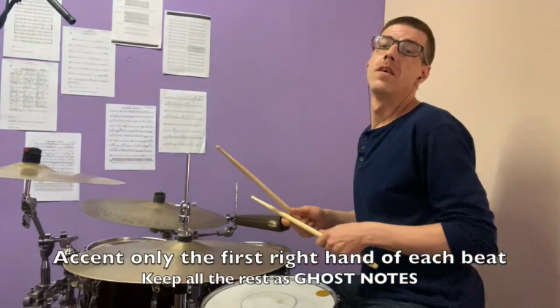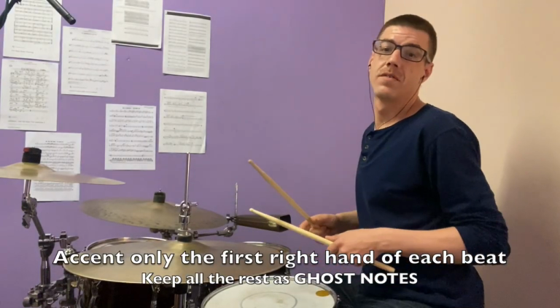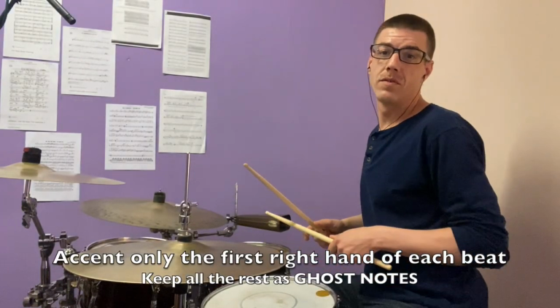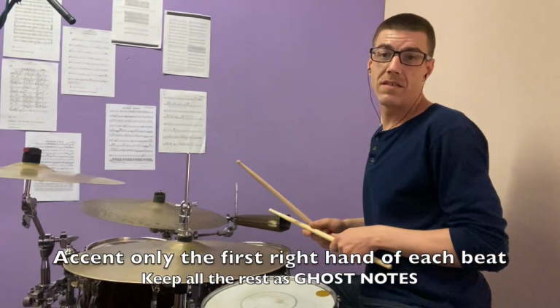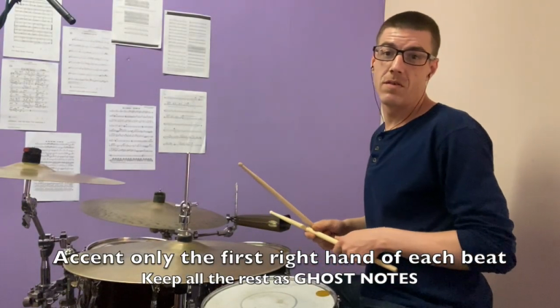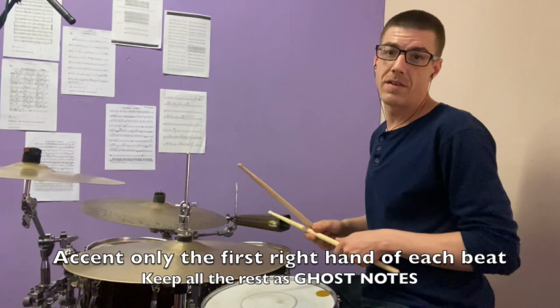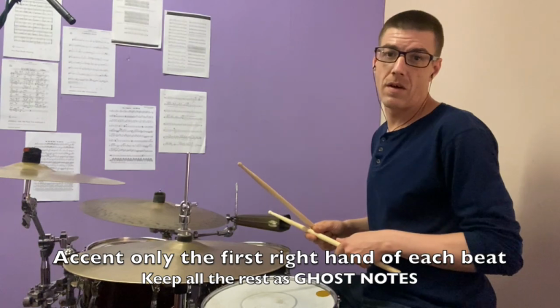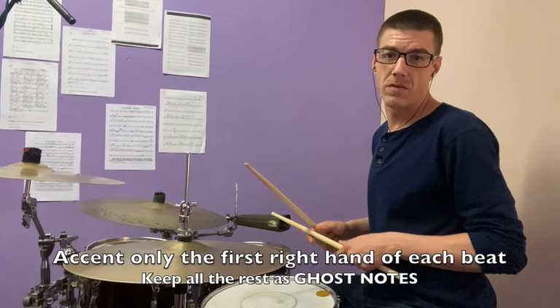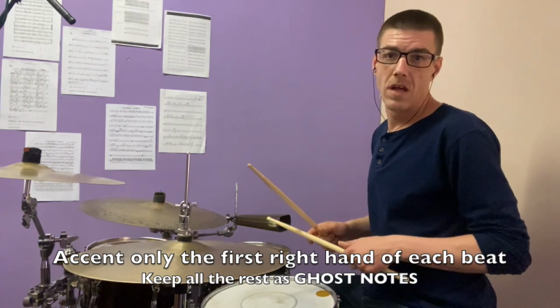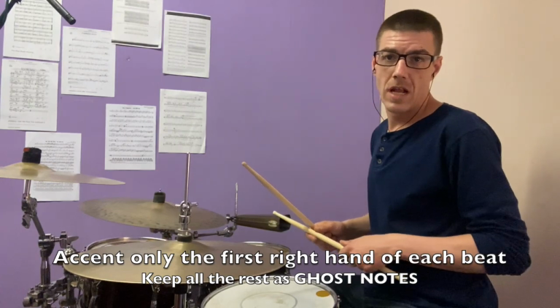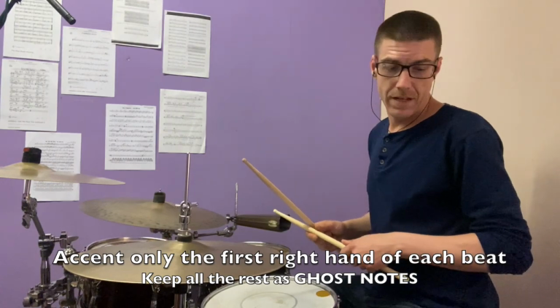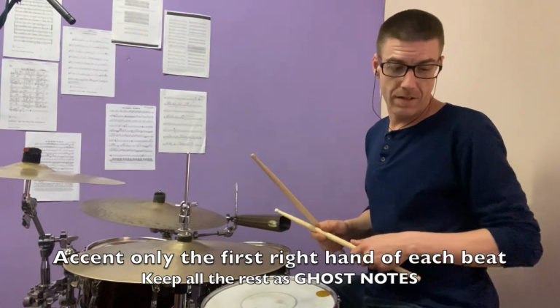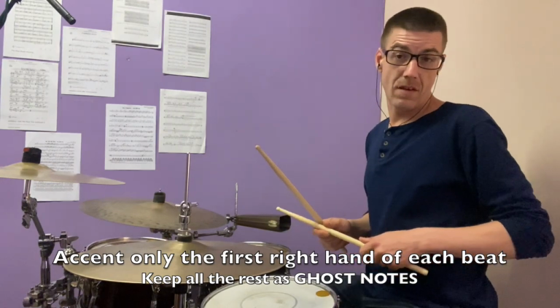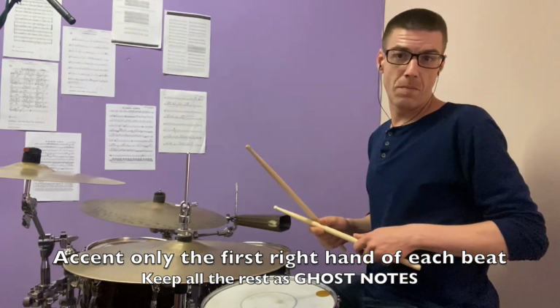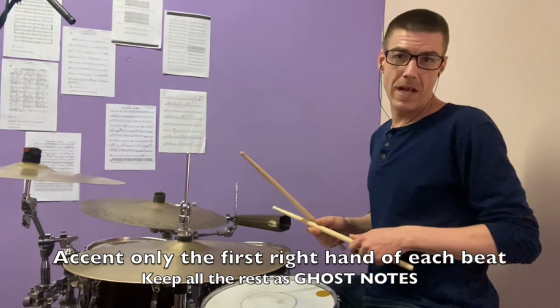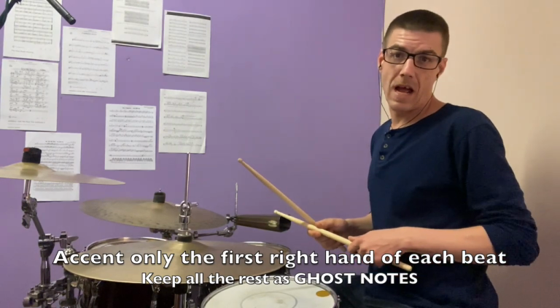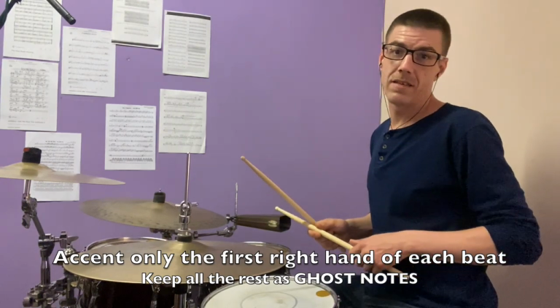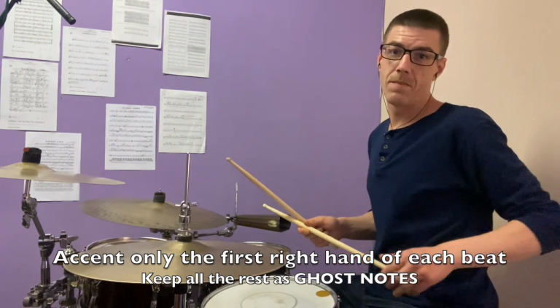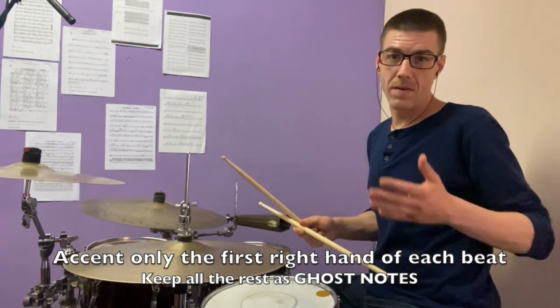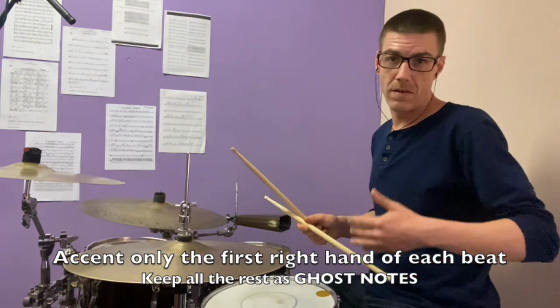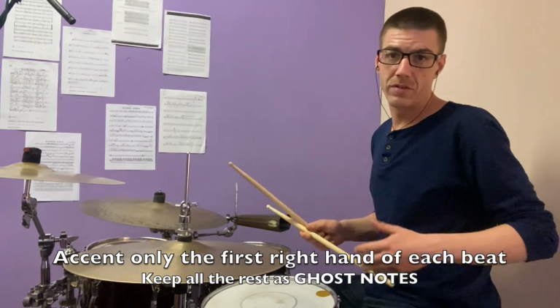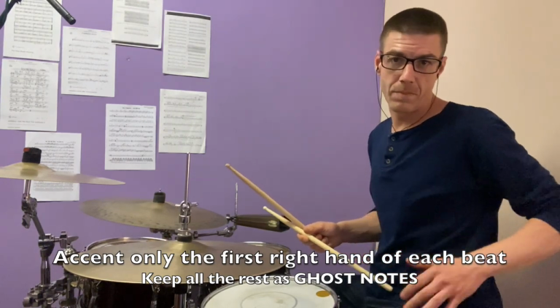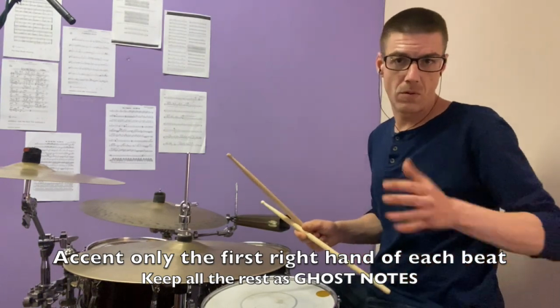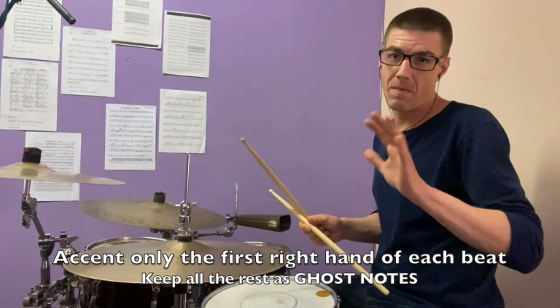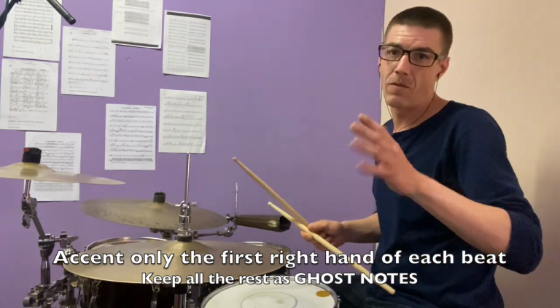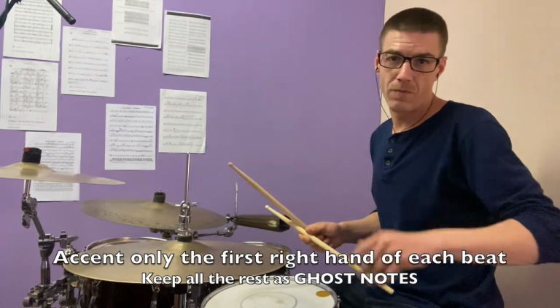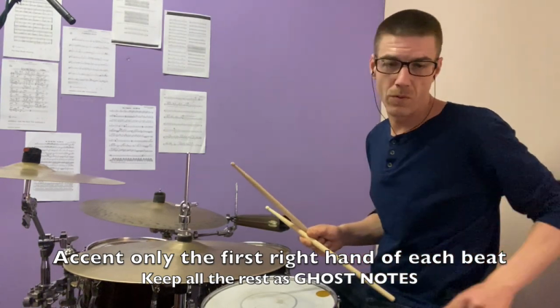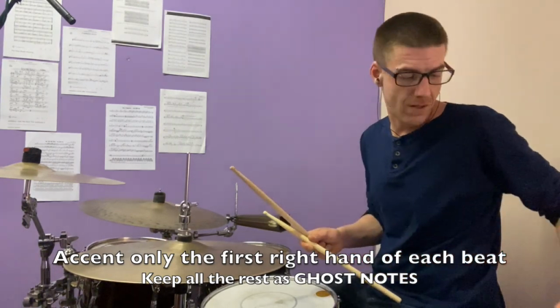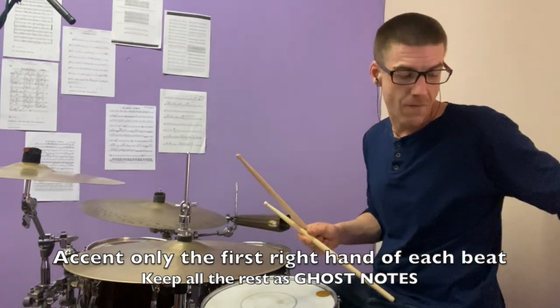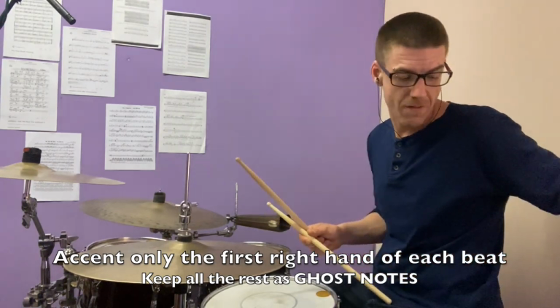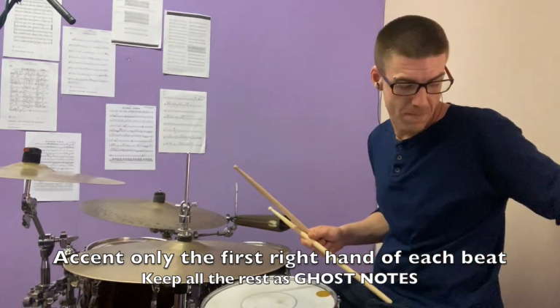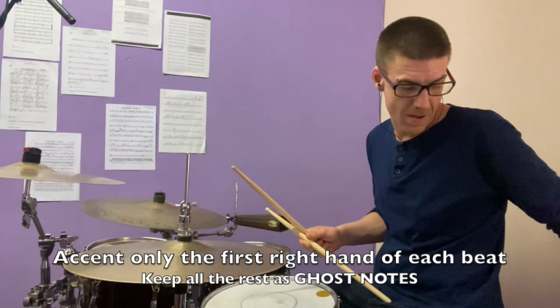That's gonna sound like this if we play it at a very slow tempo of about 45 BPM.